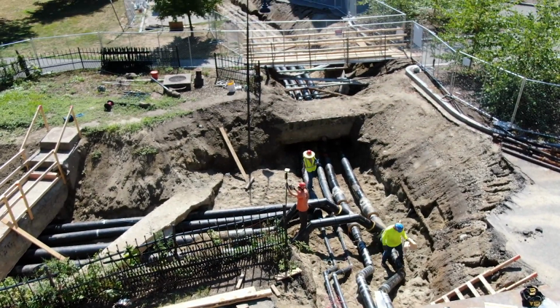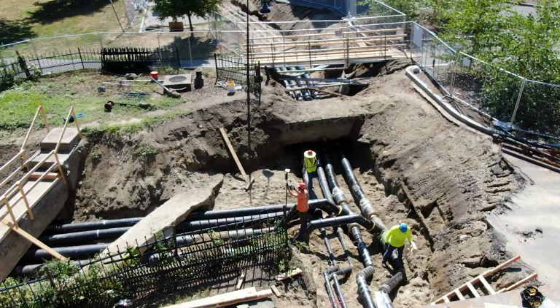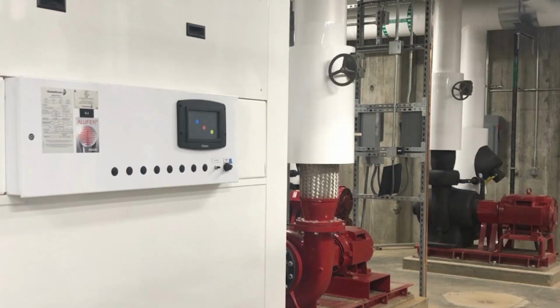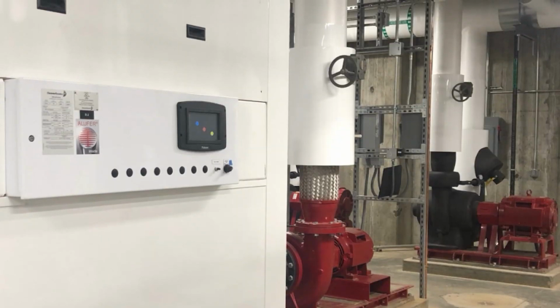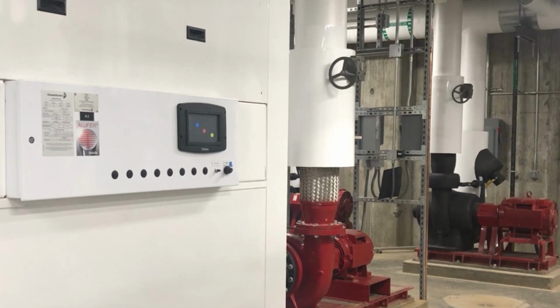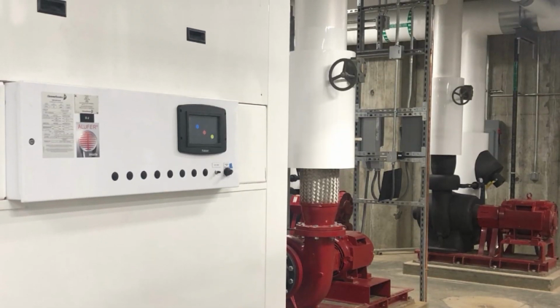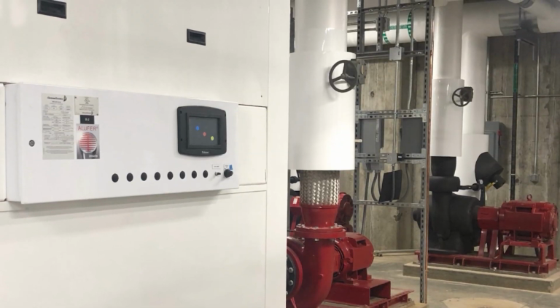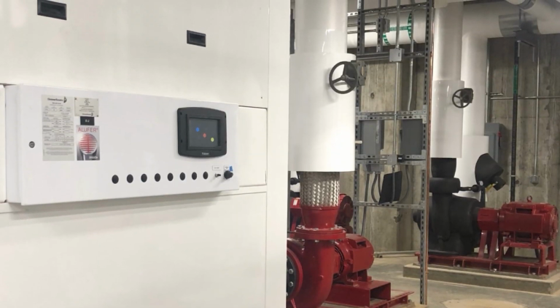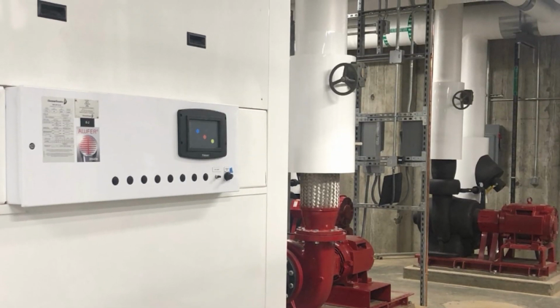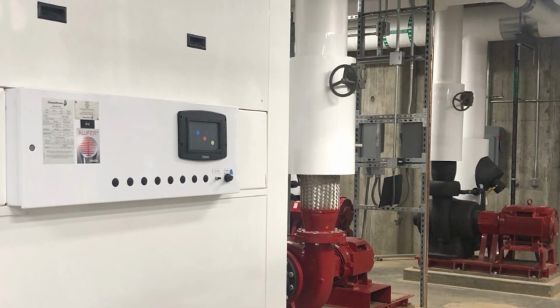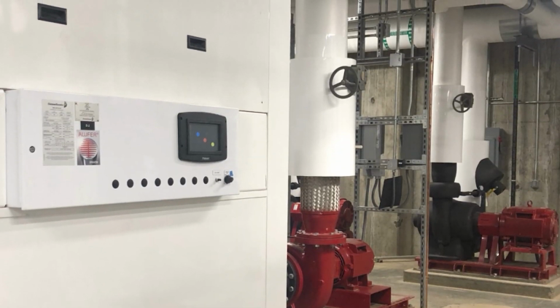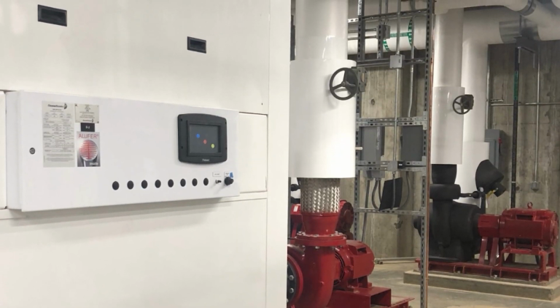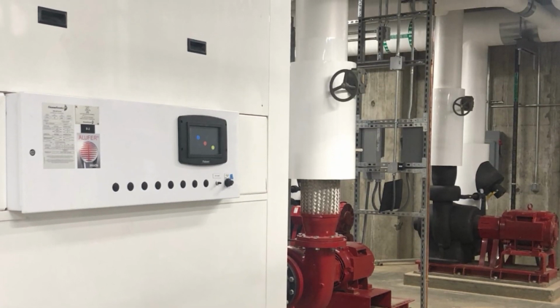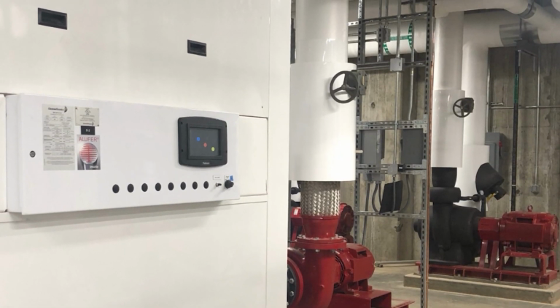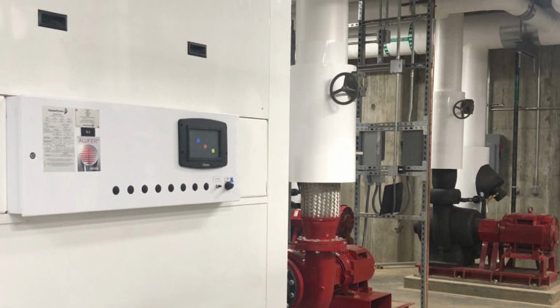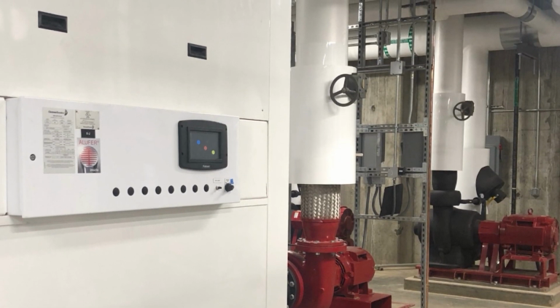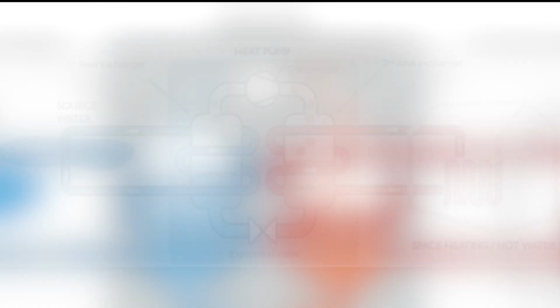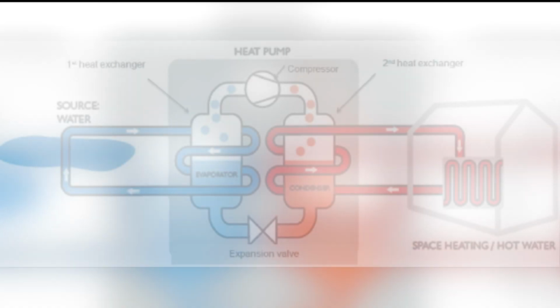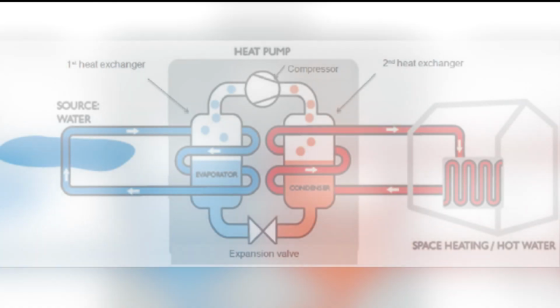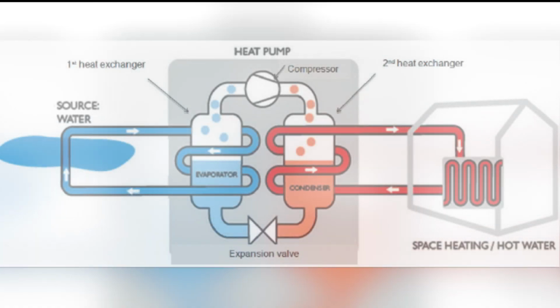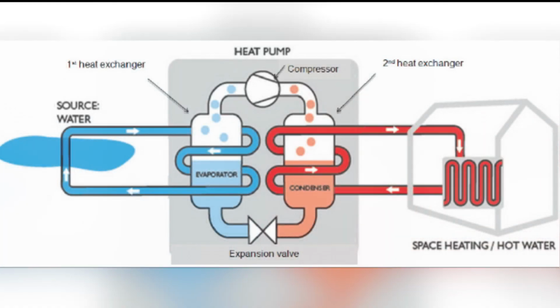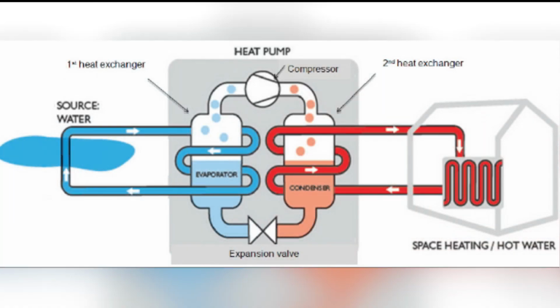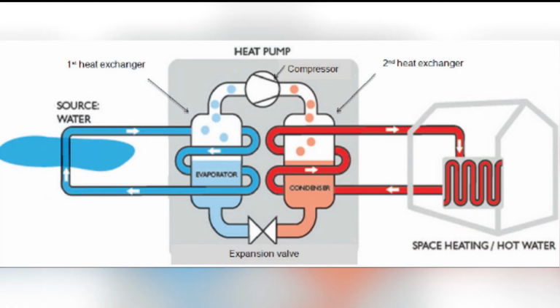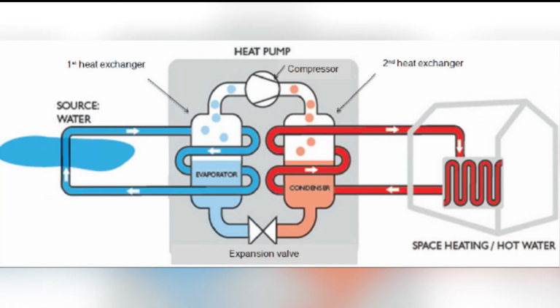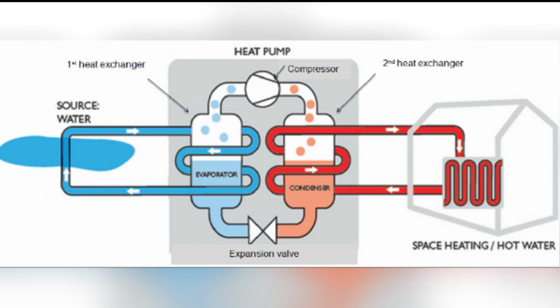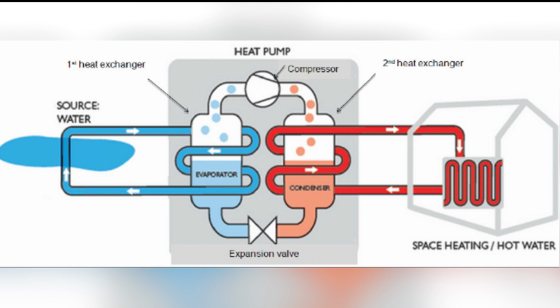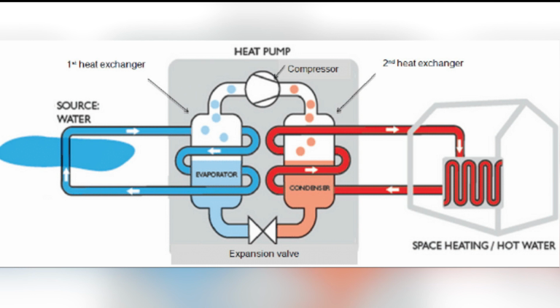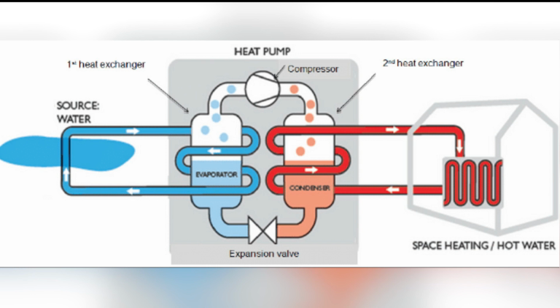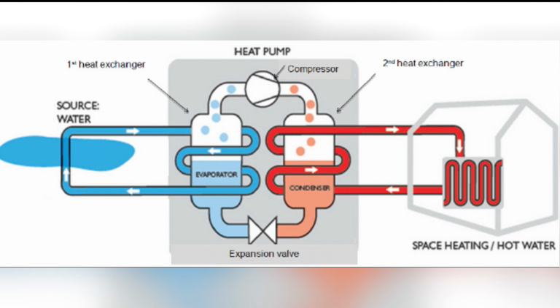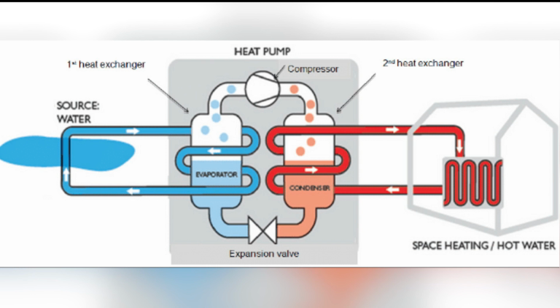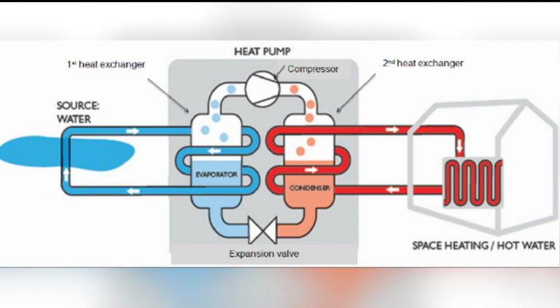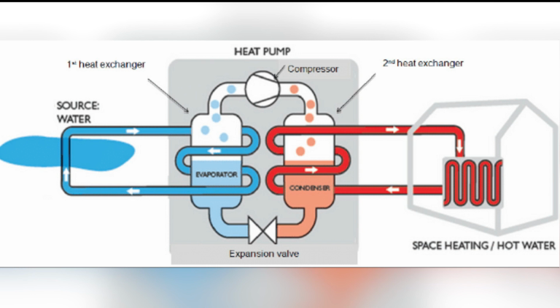The heat pump runs on electricity, which provides the additional energy needed to get the water that circulates through our buildings to a comfortable temperature.